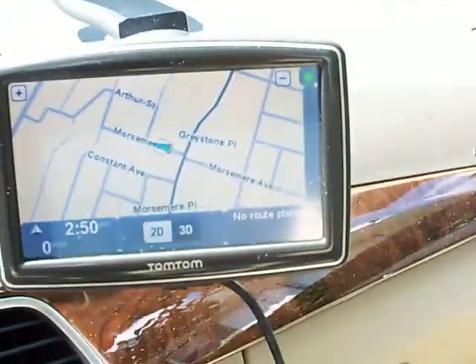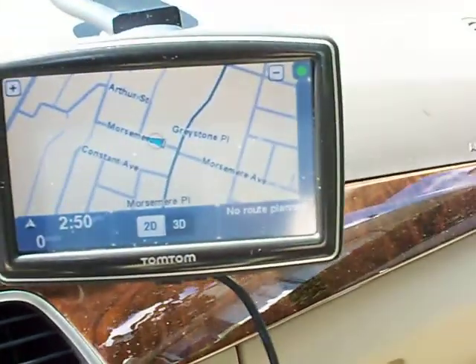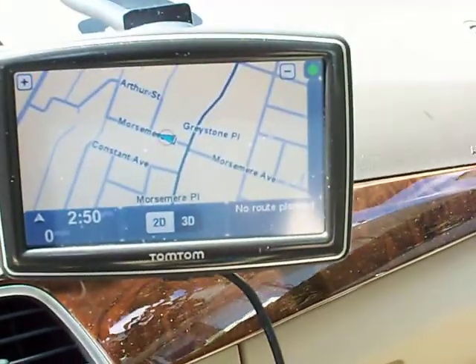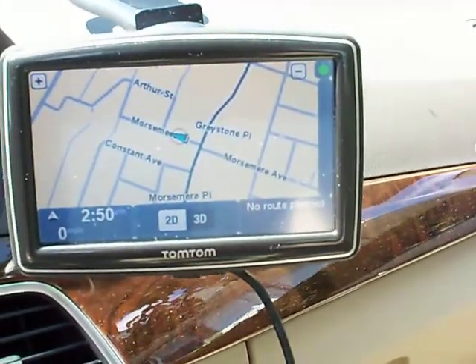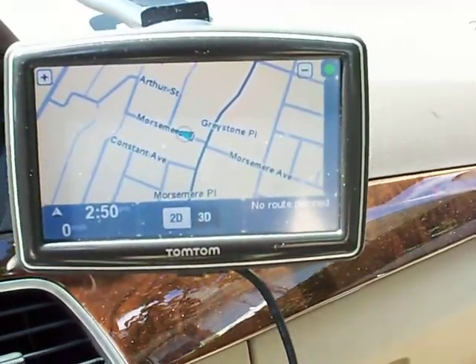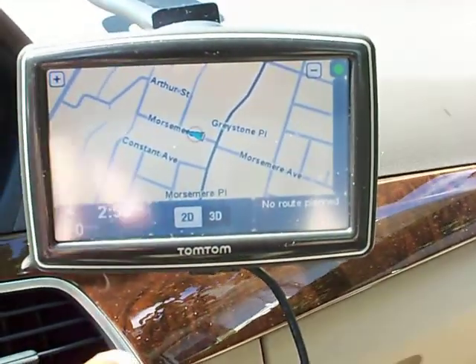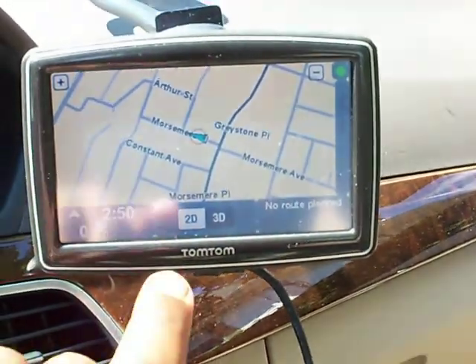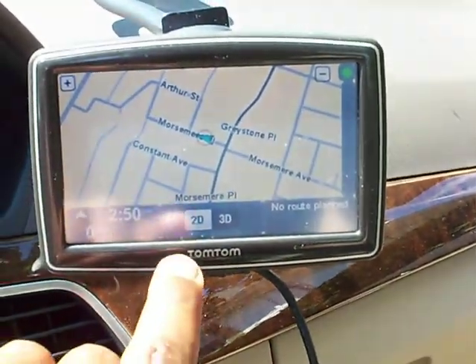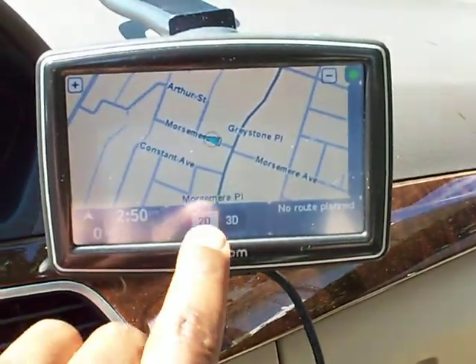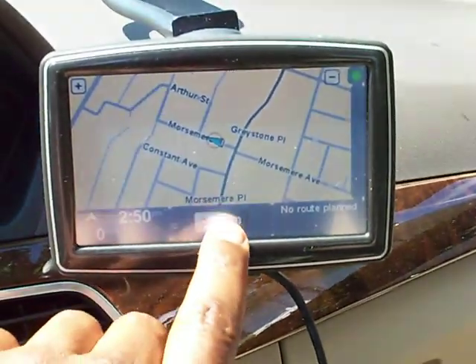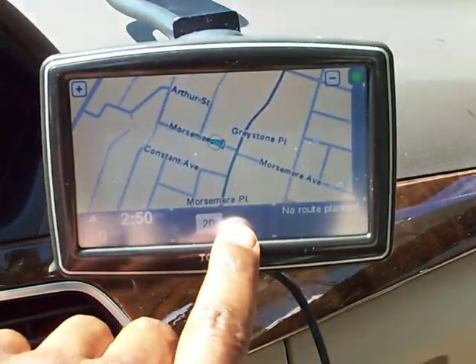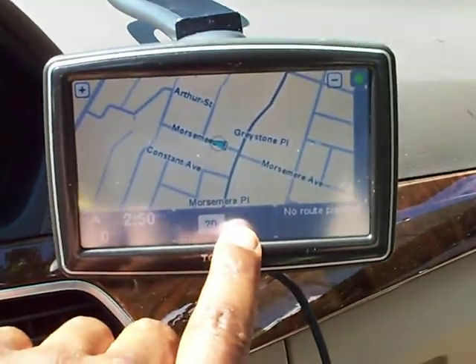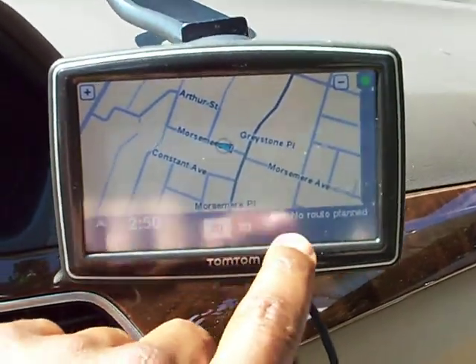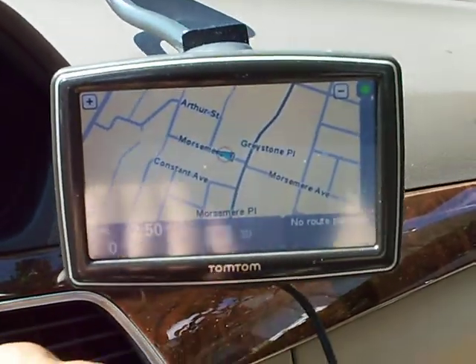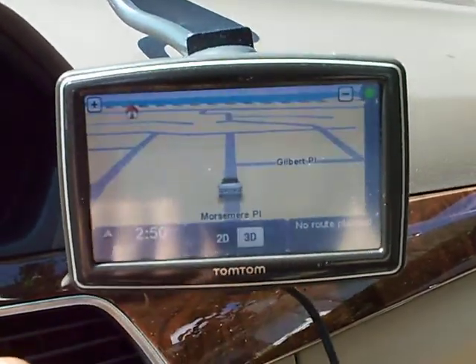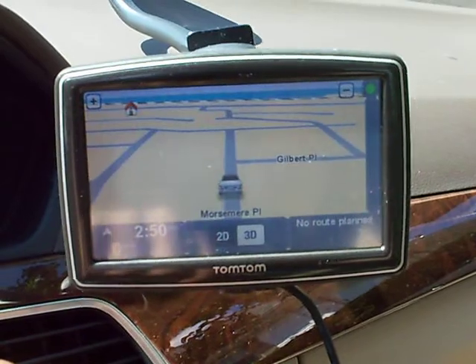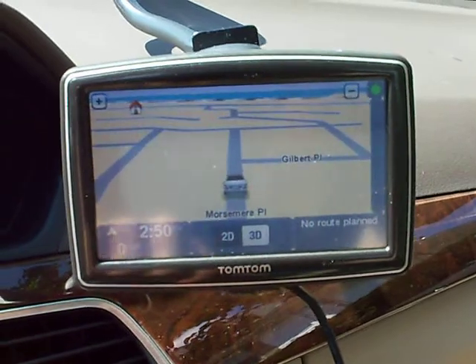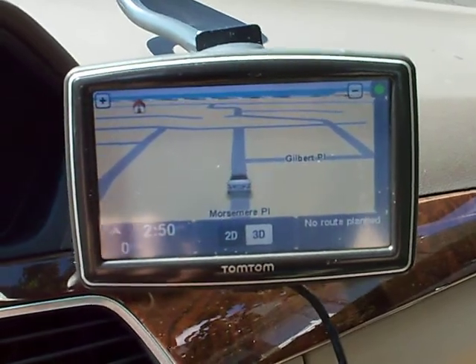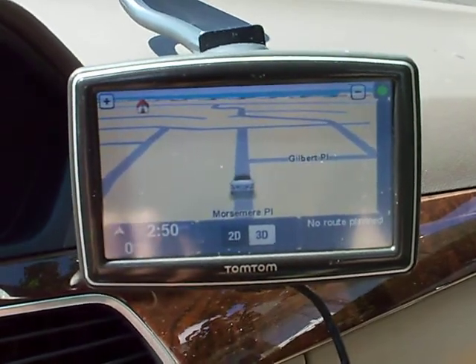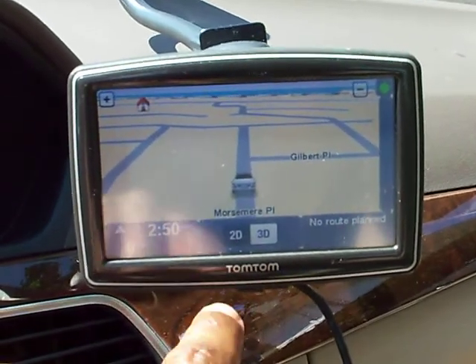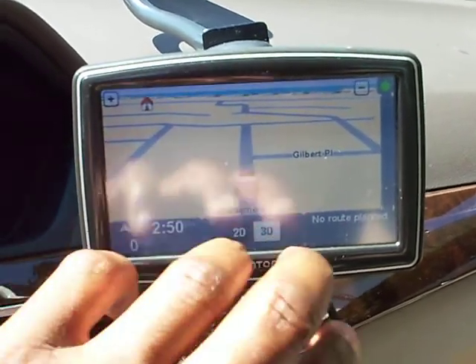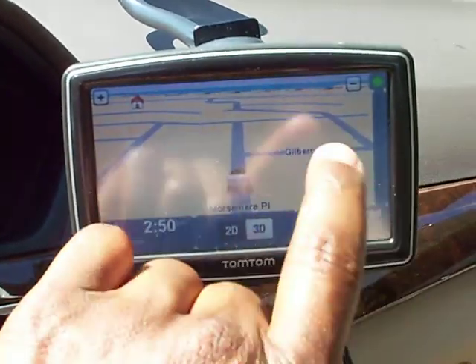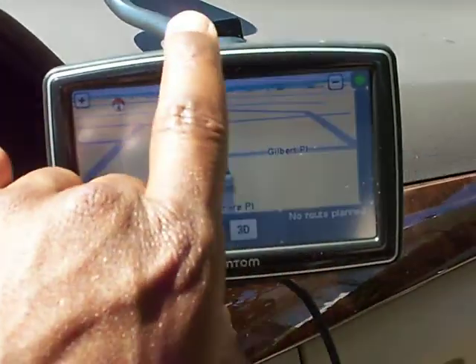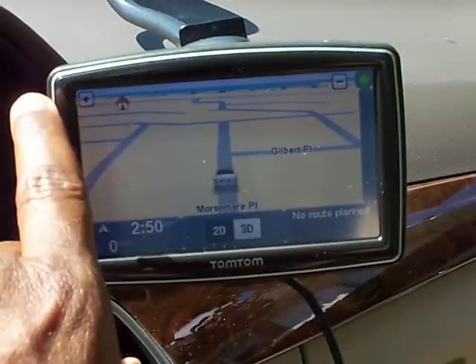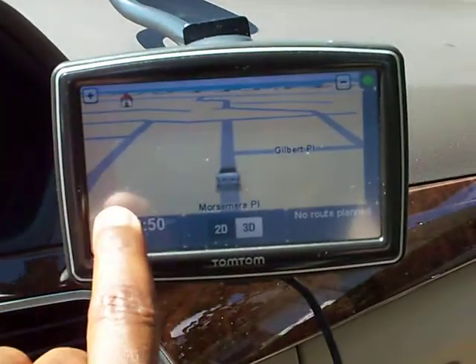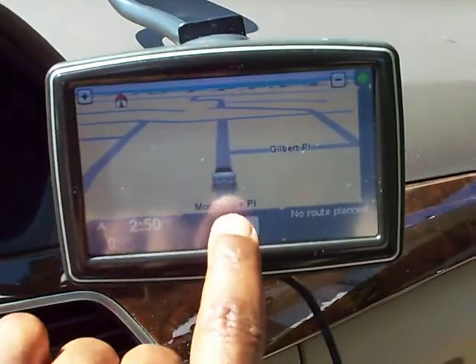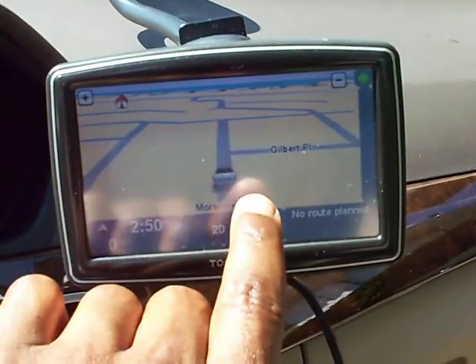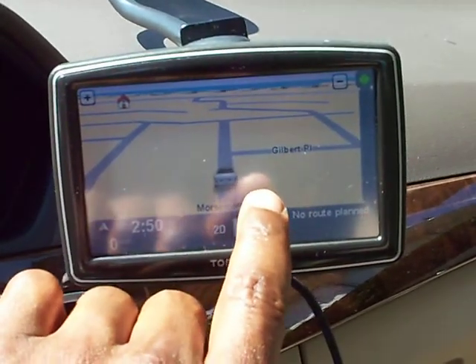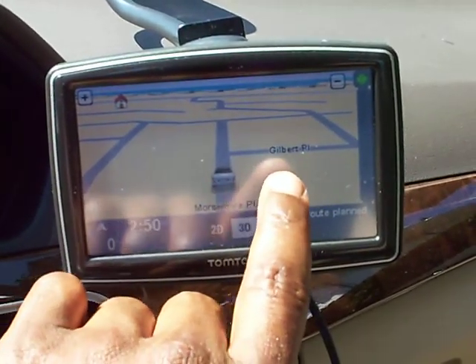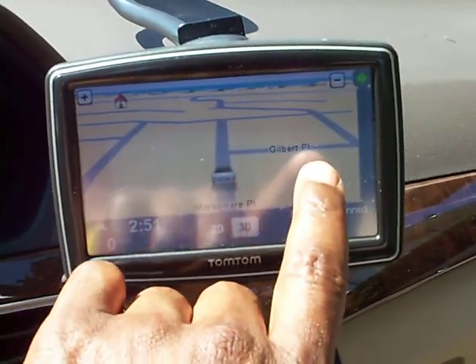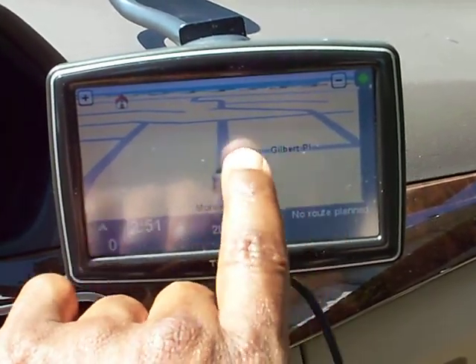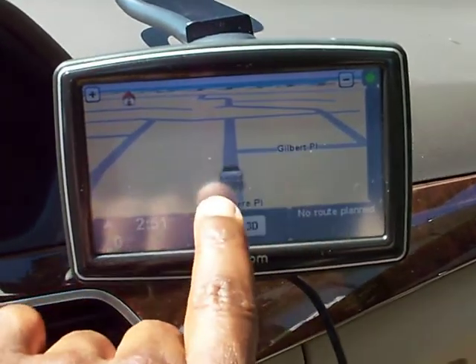The TomTom doesn't really do that when you're not using active navigation guidance. It doesn't give you a lot of information on the streets around the car.